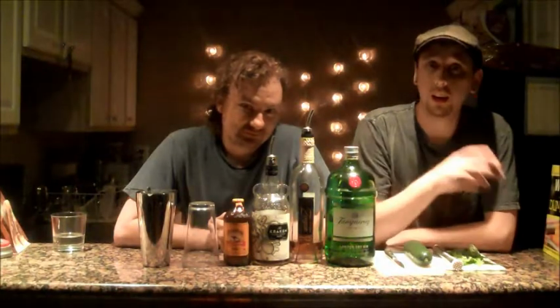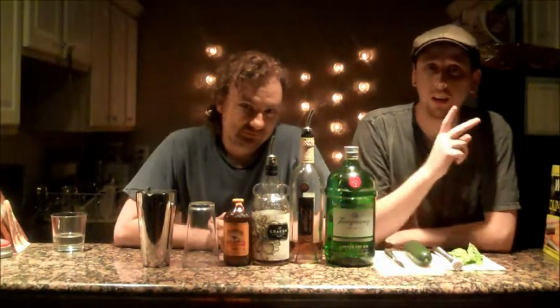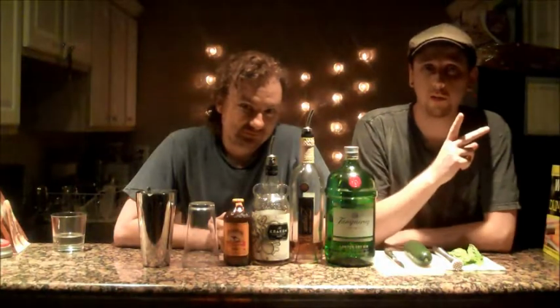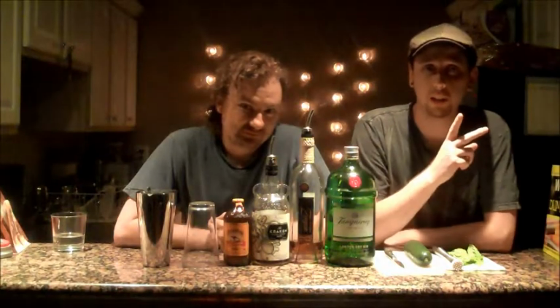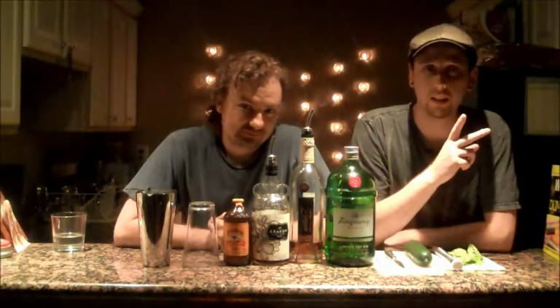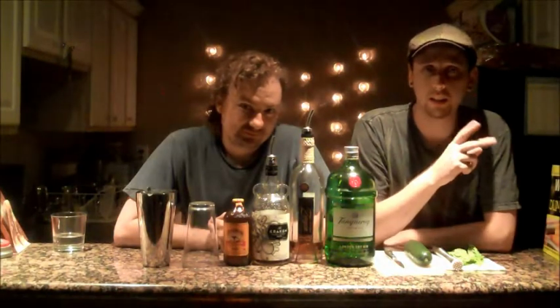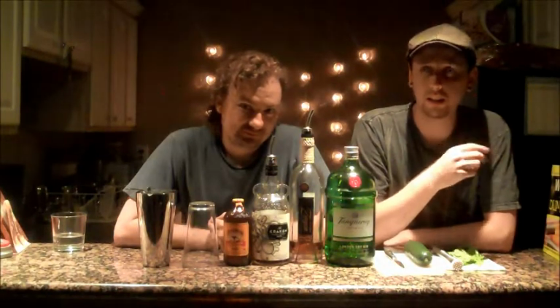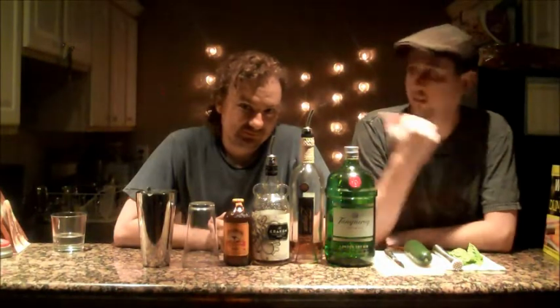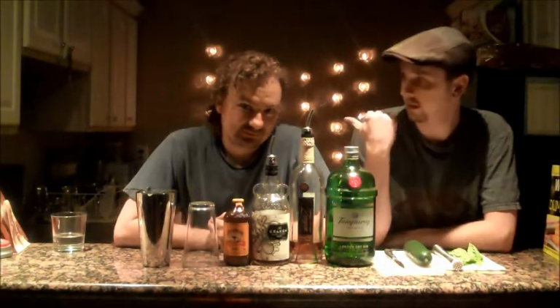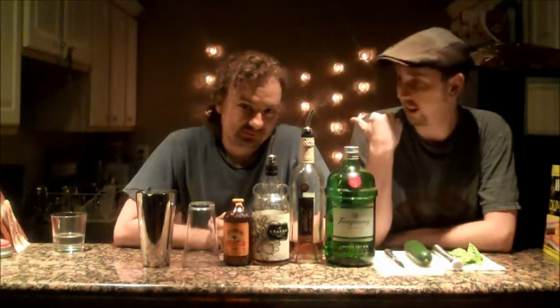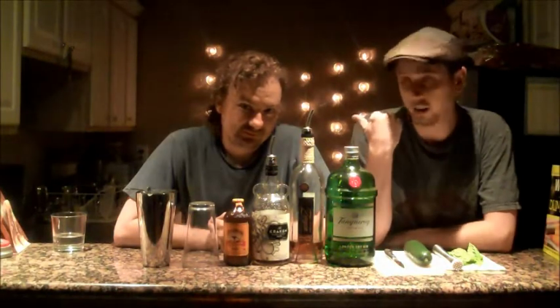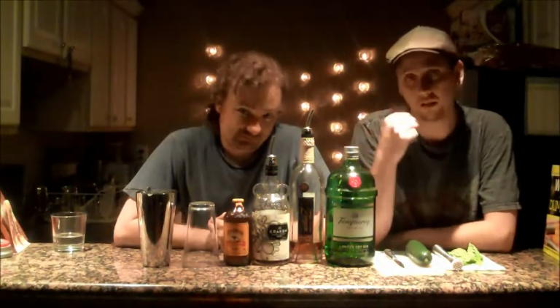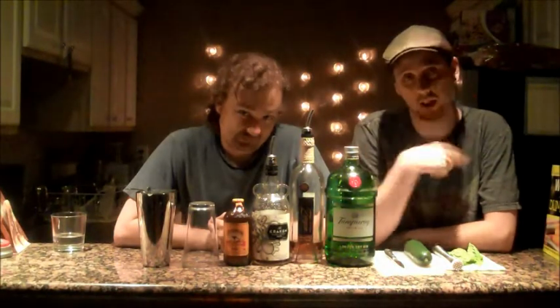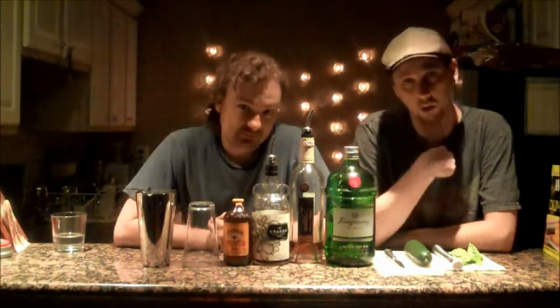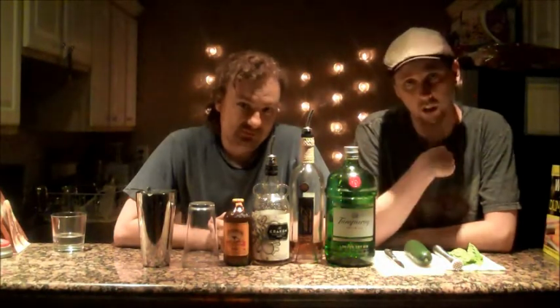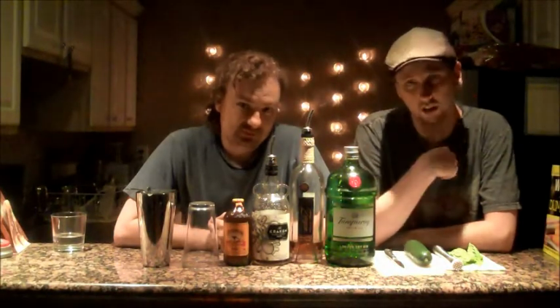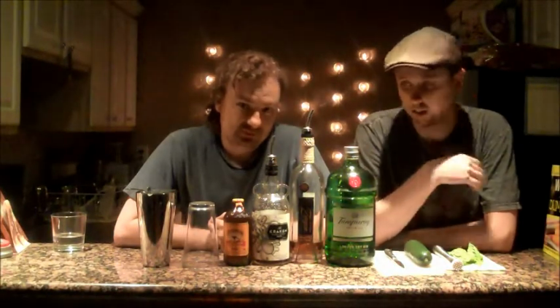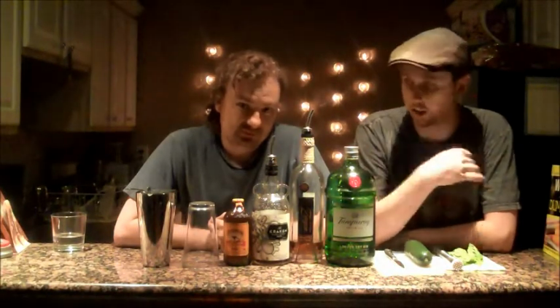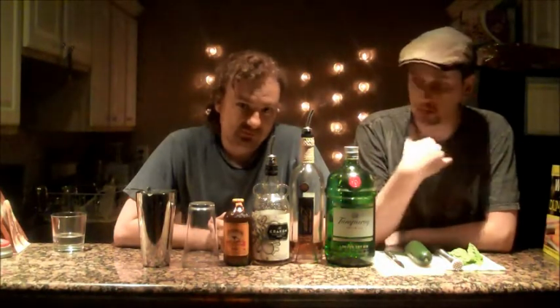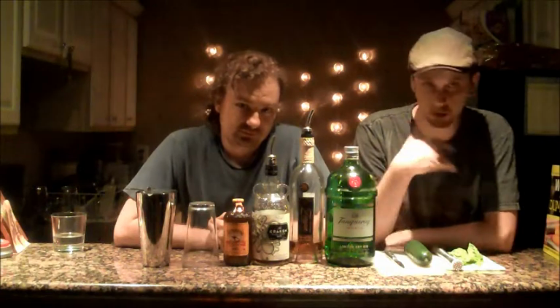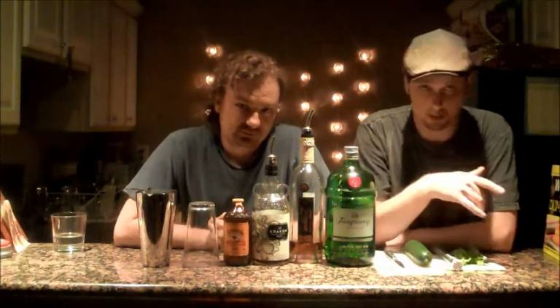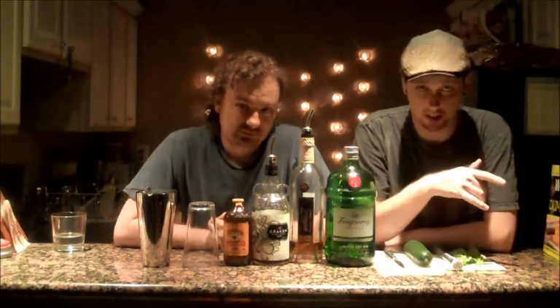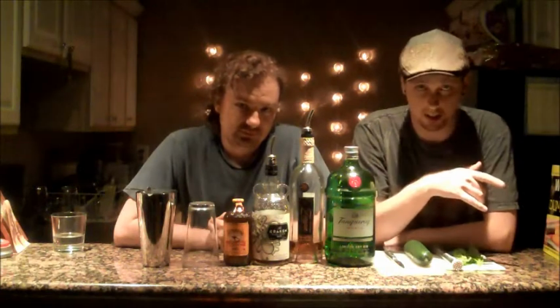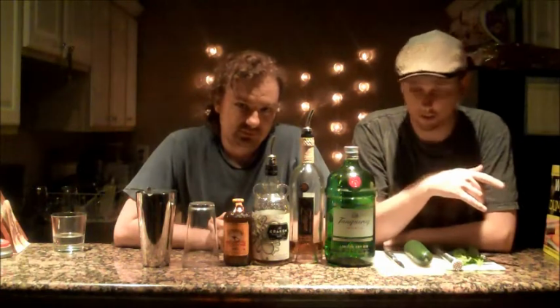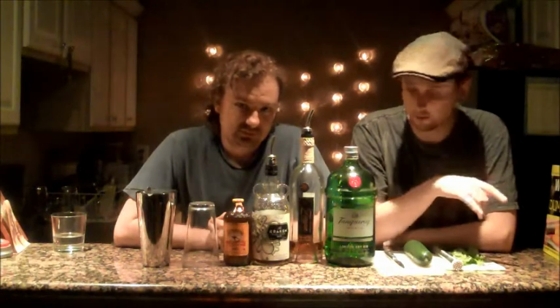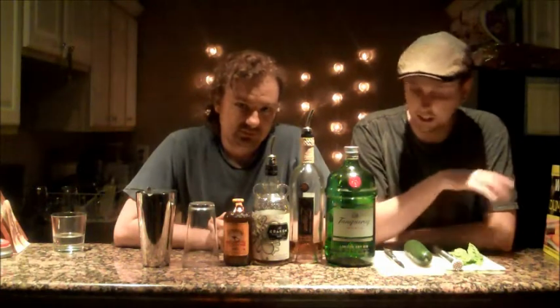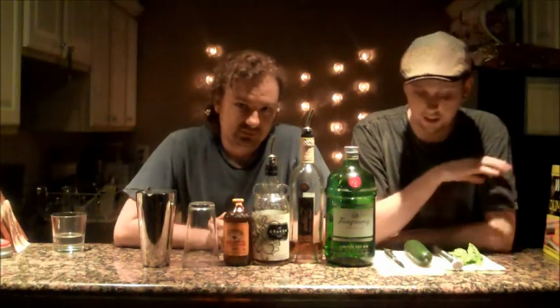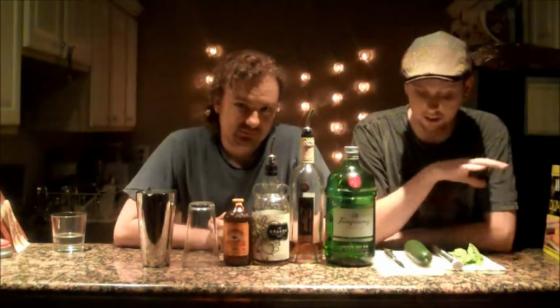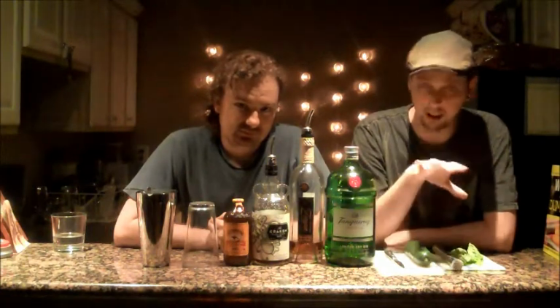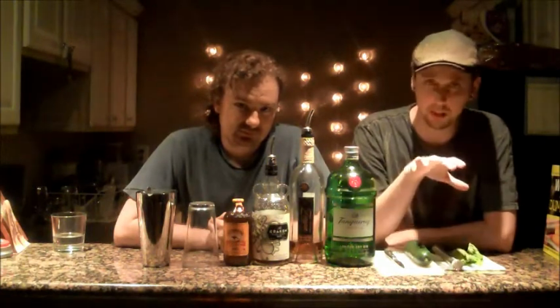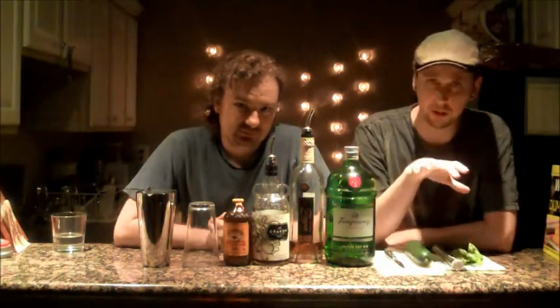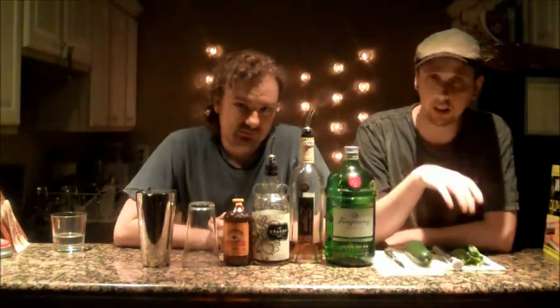Hey, everybody out there. This is Aaron. I'm John. Together we're RumDNC, and this is how to make a drink.